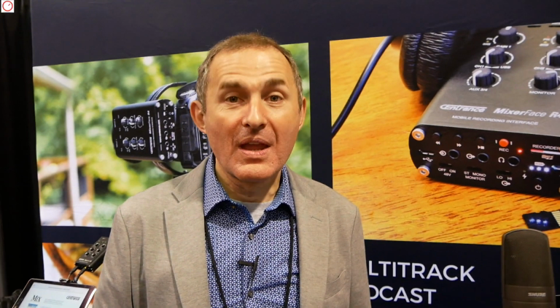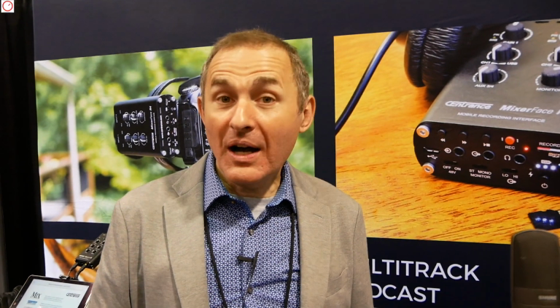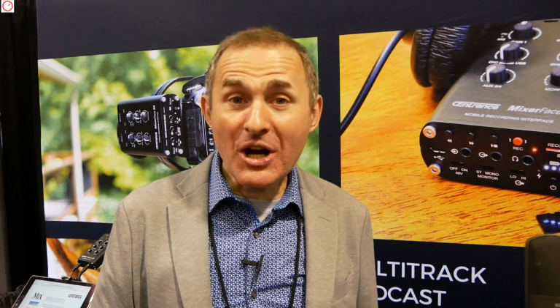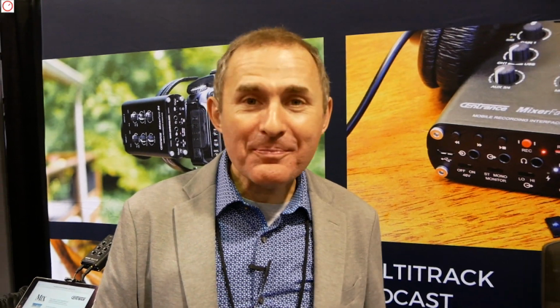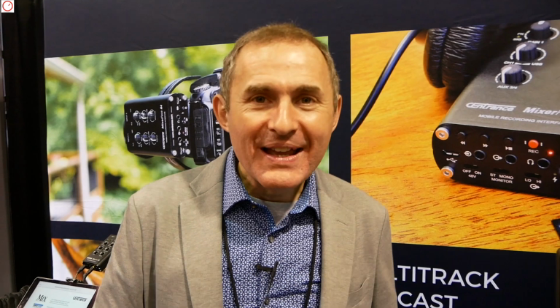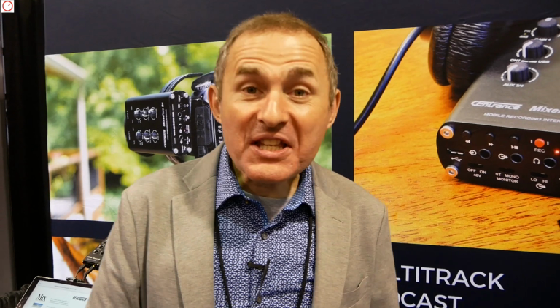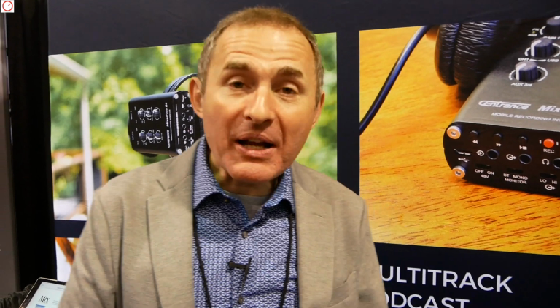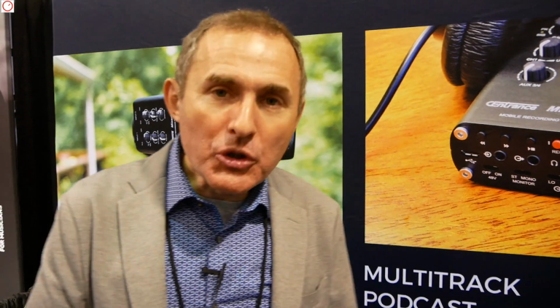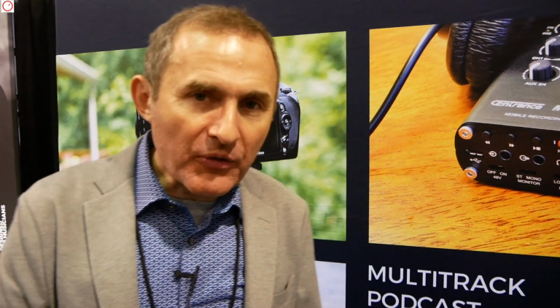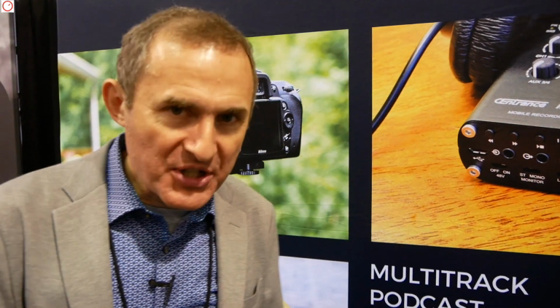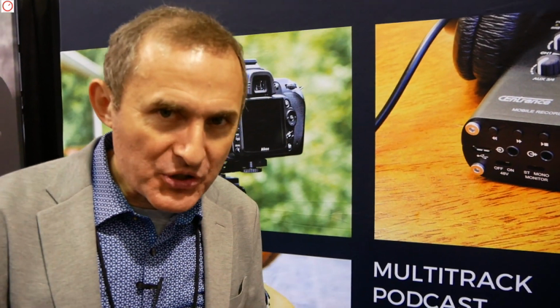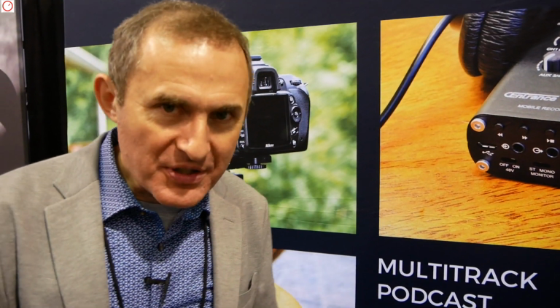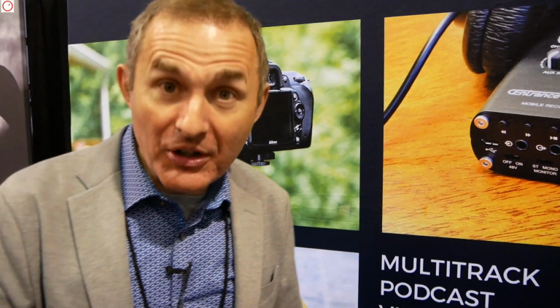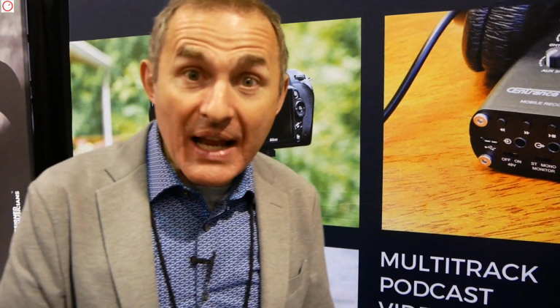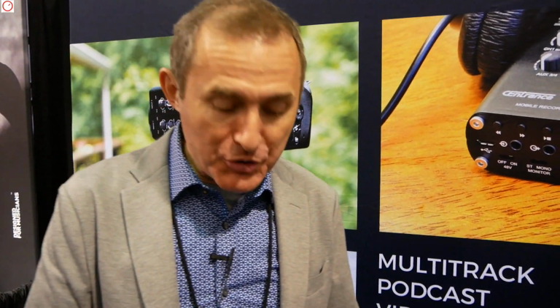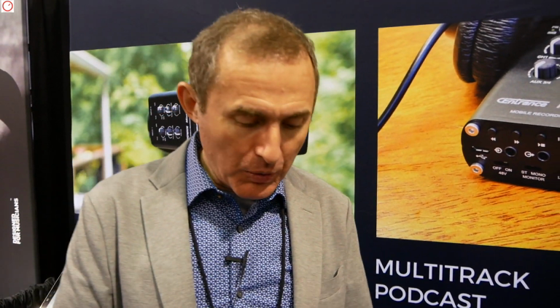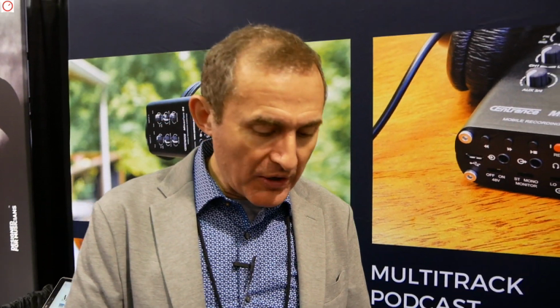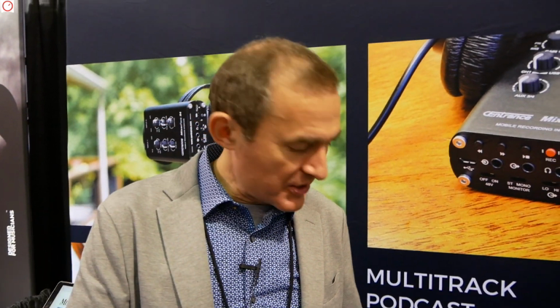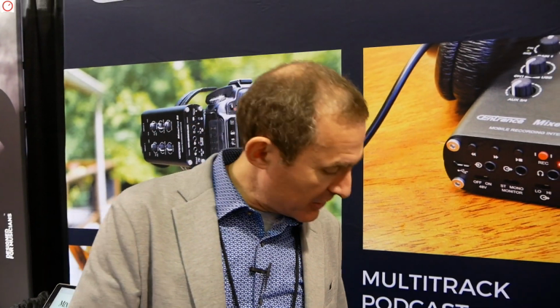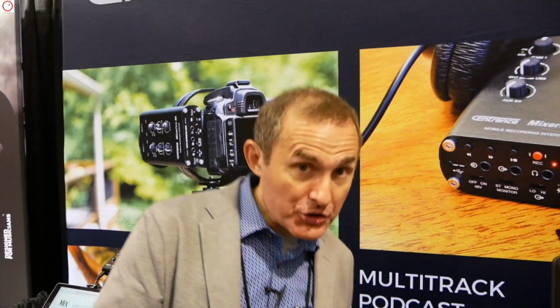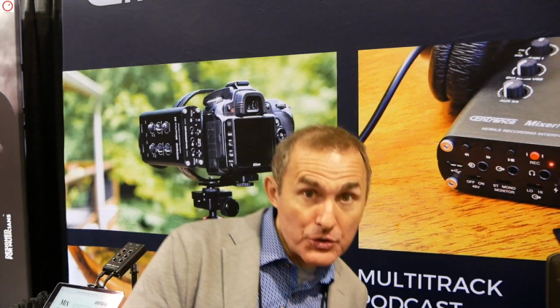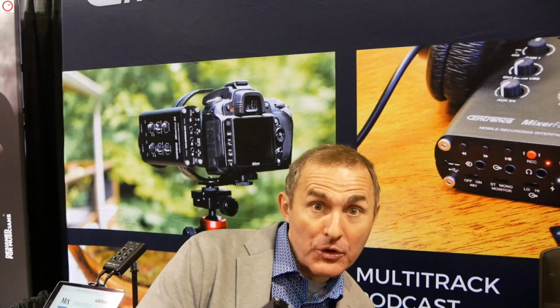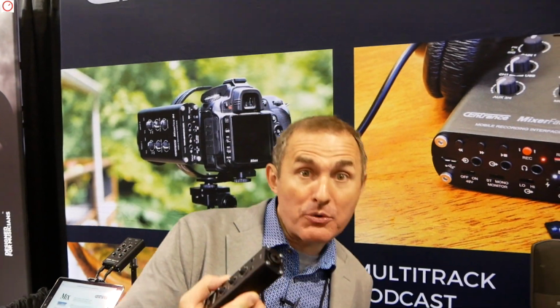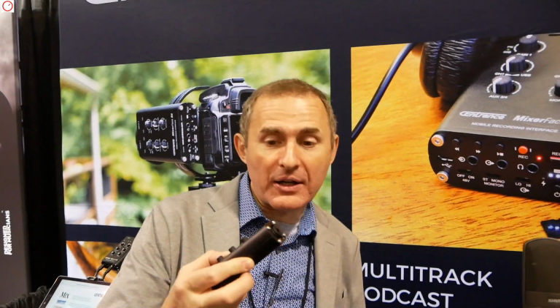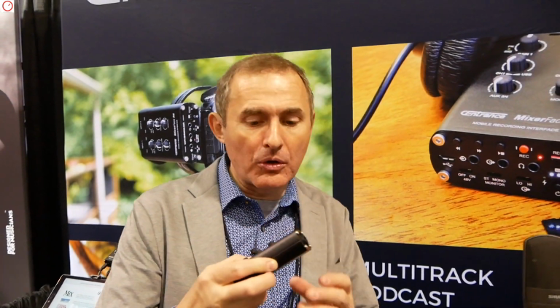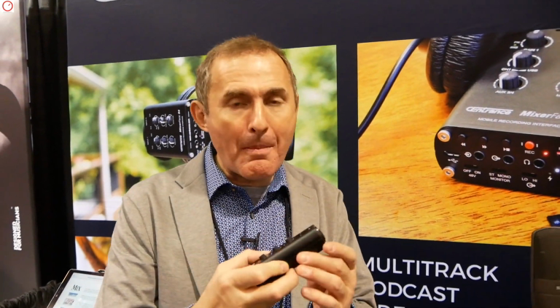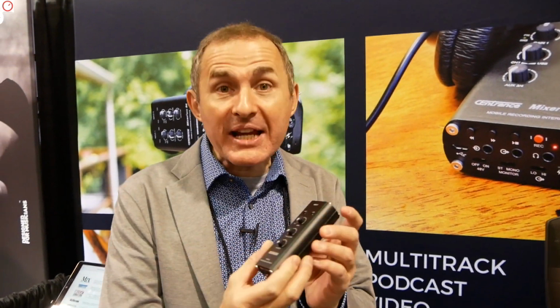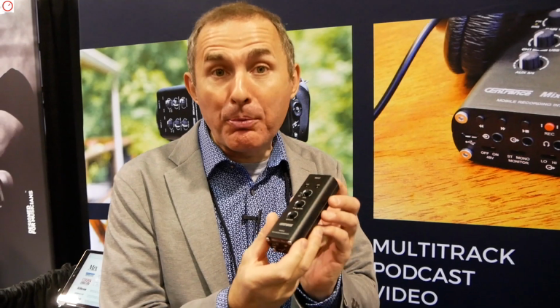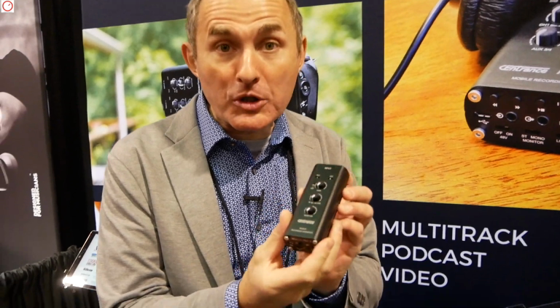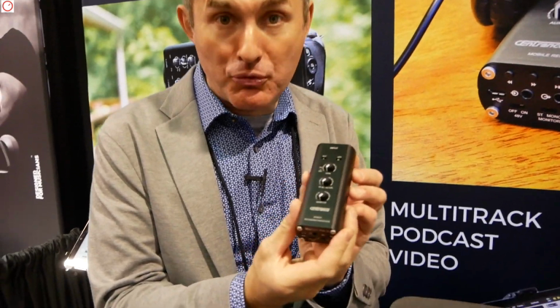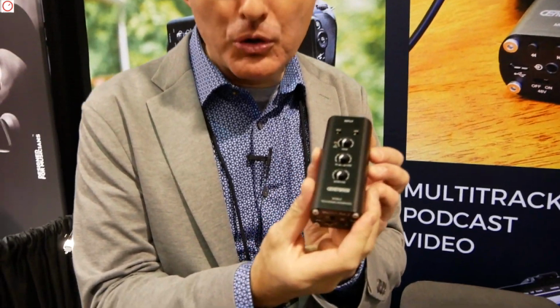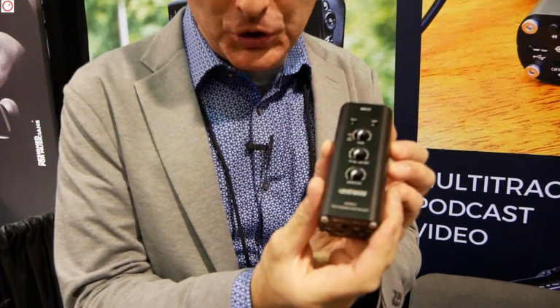Hi, Tom. This is Michael Goodman from CEntrance. Here at the NAMM show, we're very excited to introduce our new product called the MicPort Pro 2.